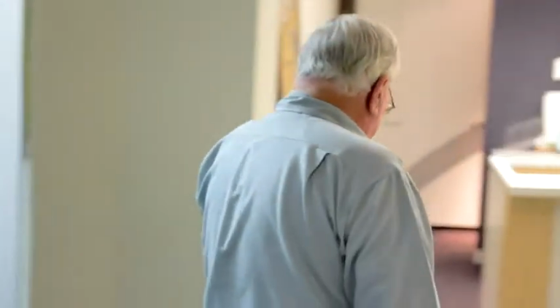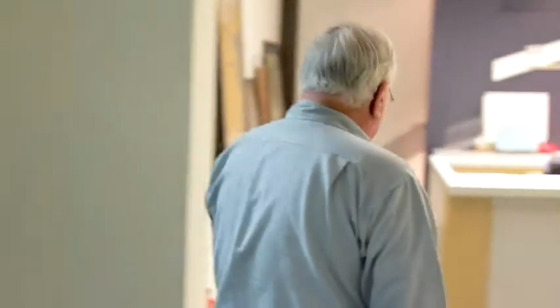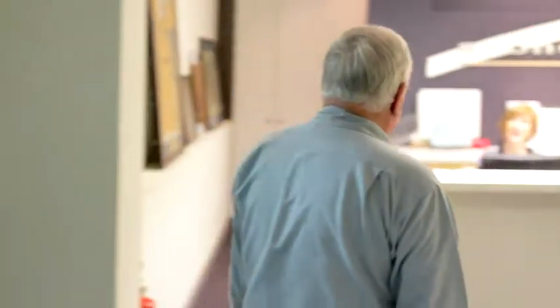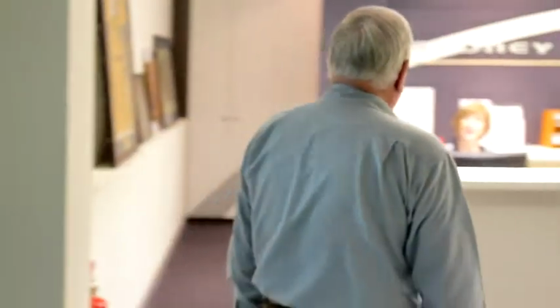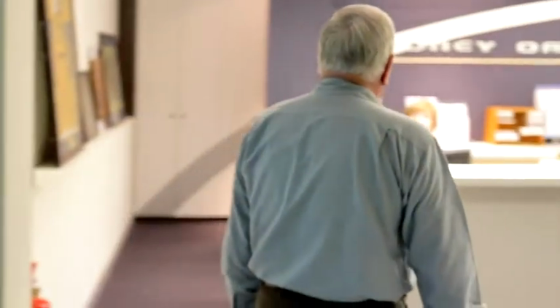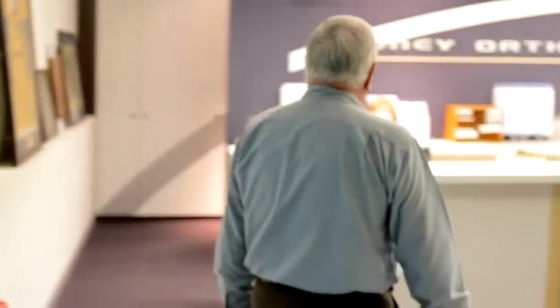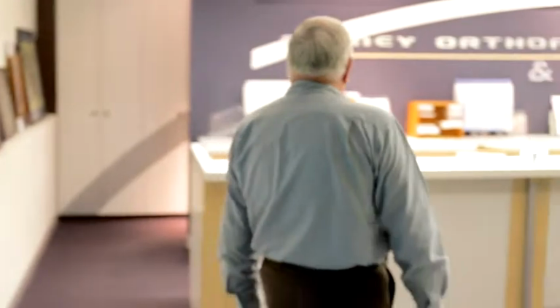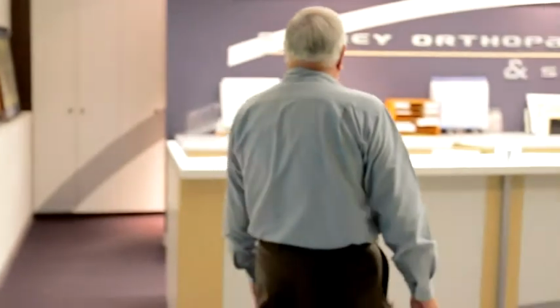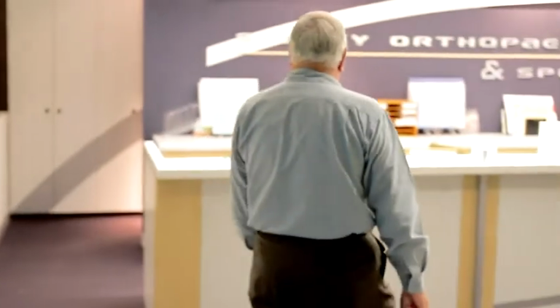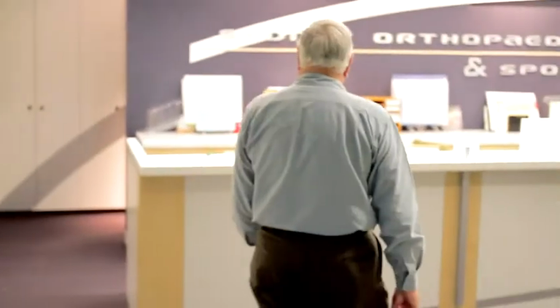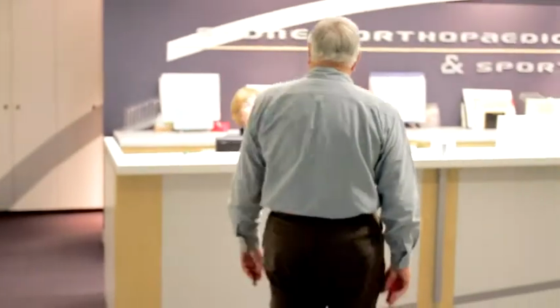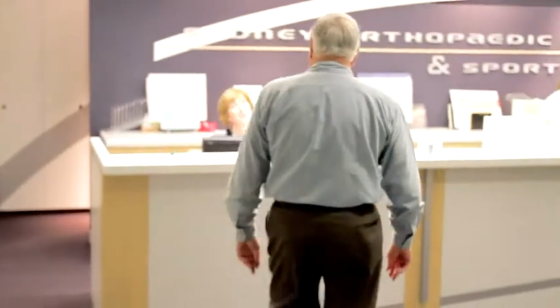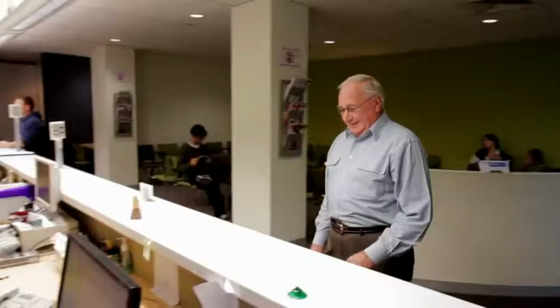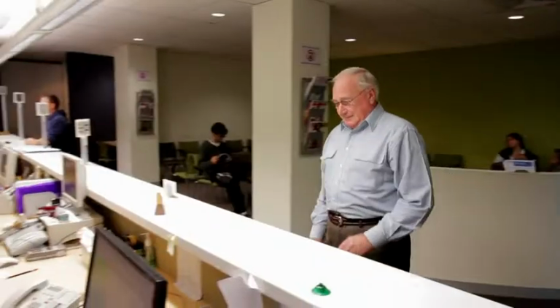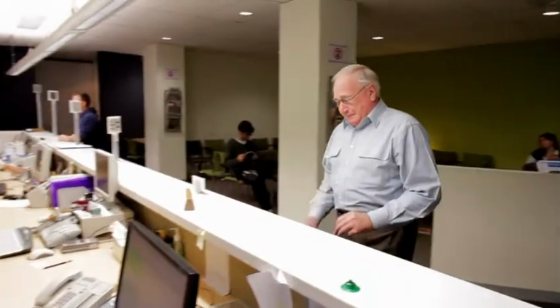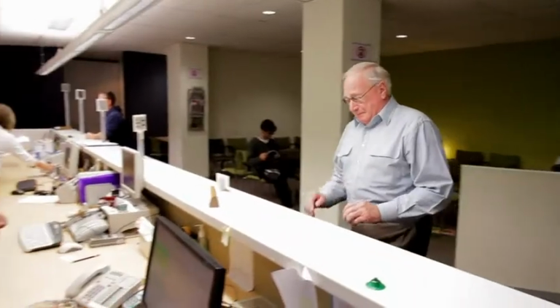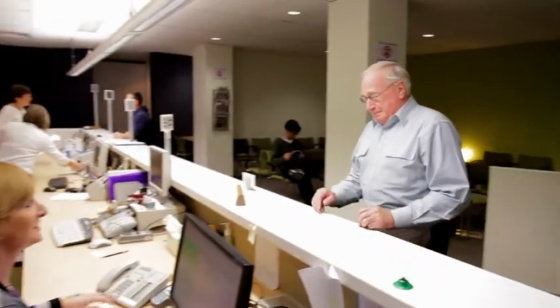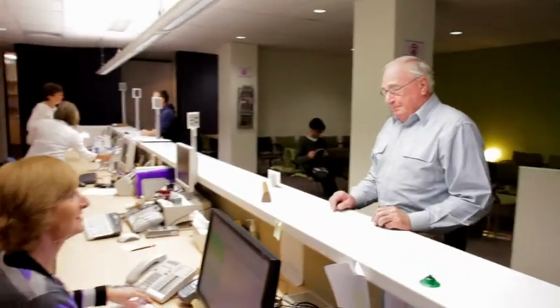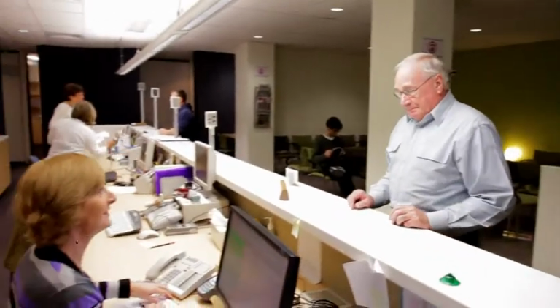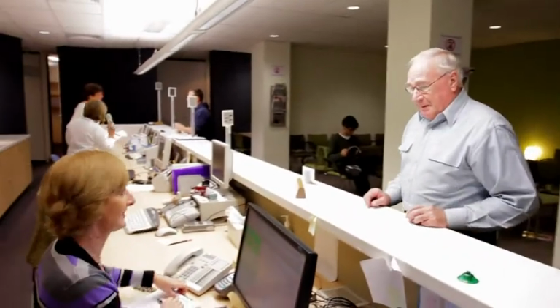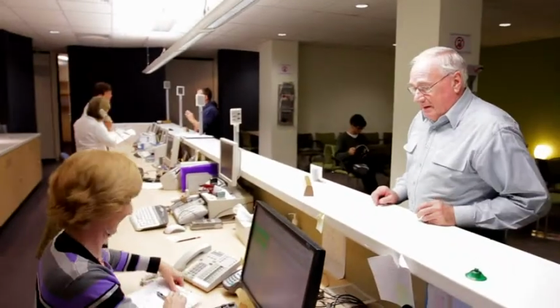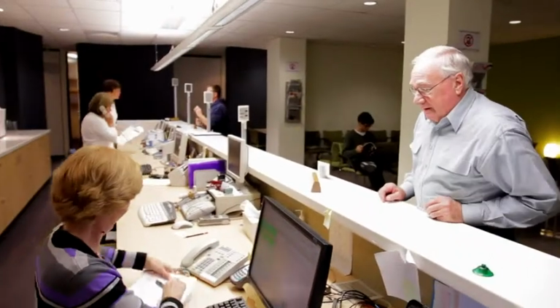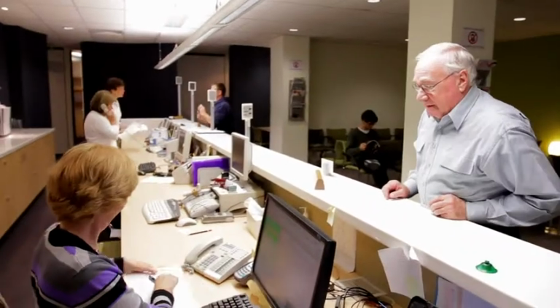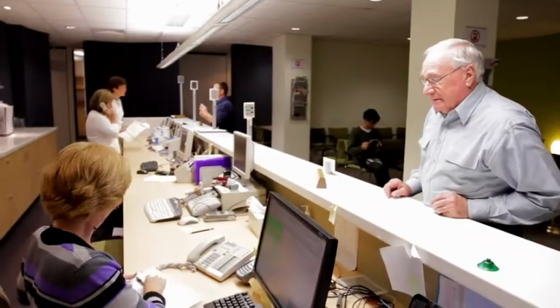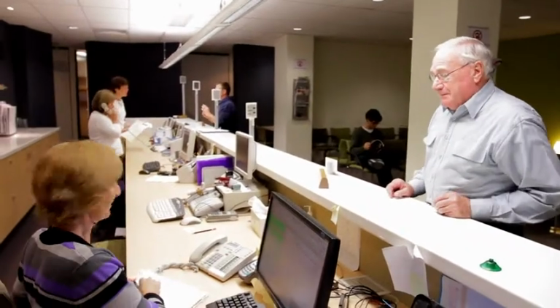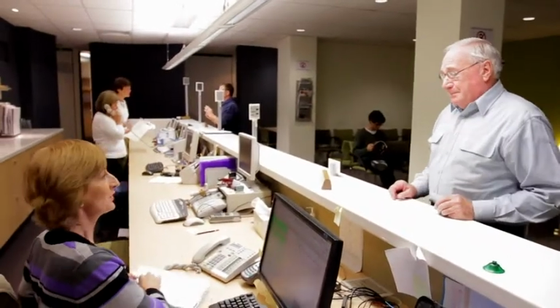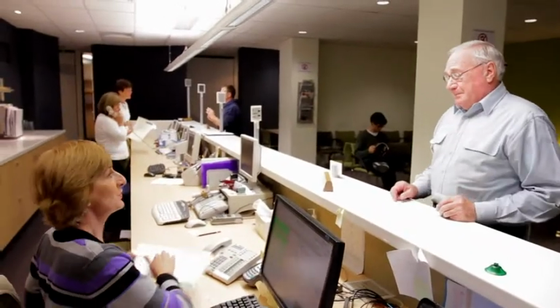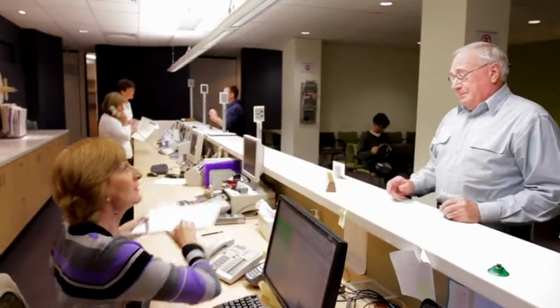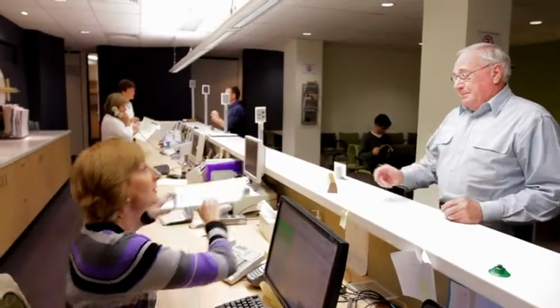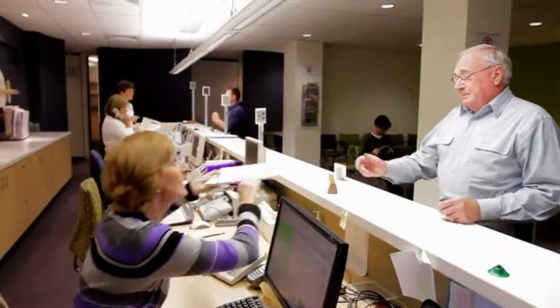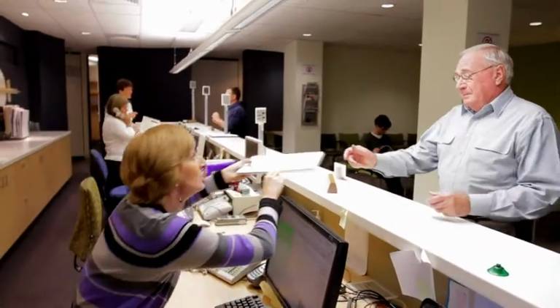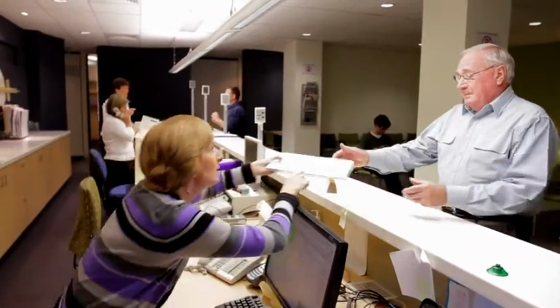When you arrive for your consultation with Dr Koolikin, you will be asked to complete a patient information form.